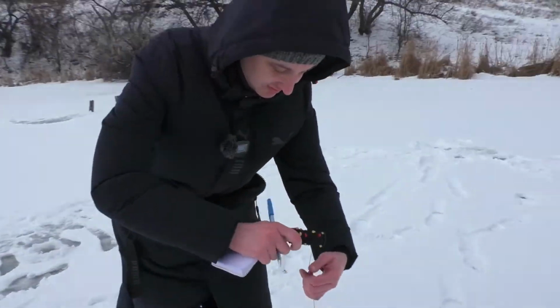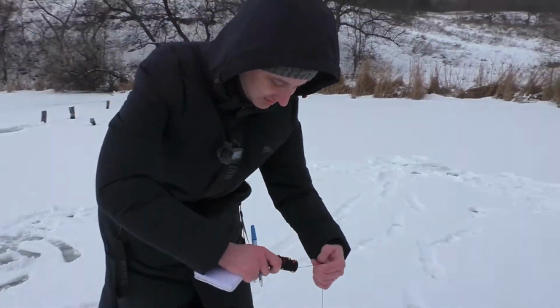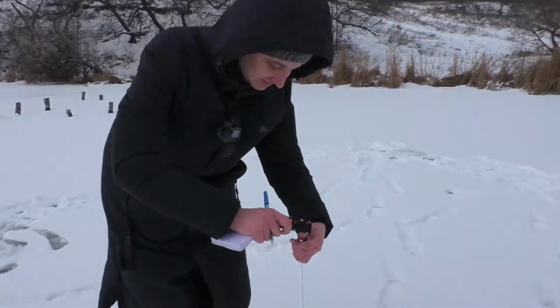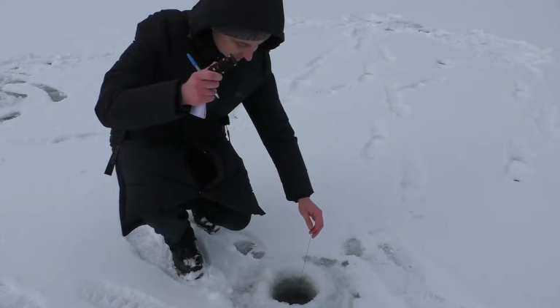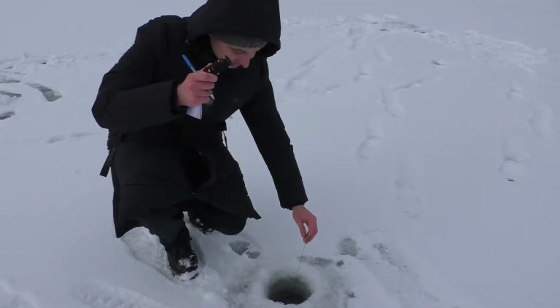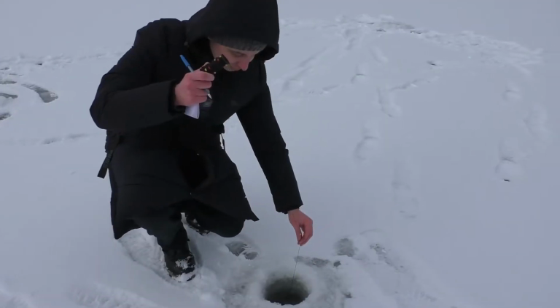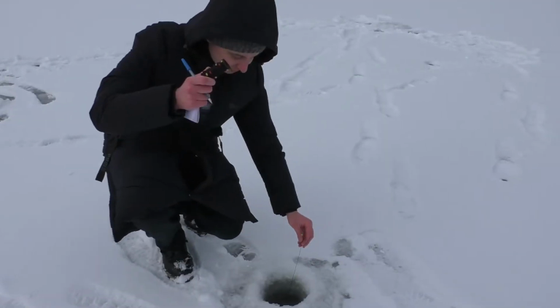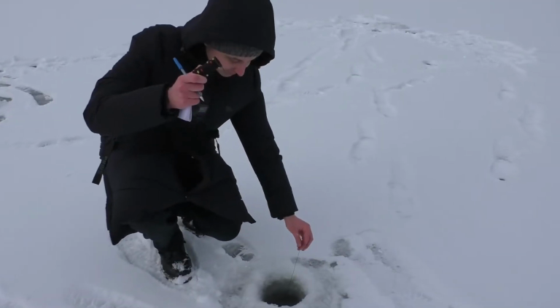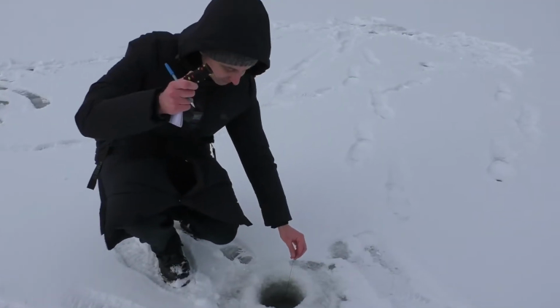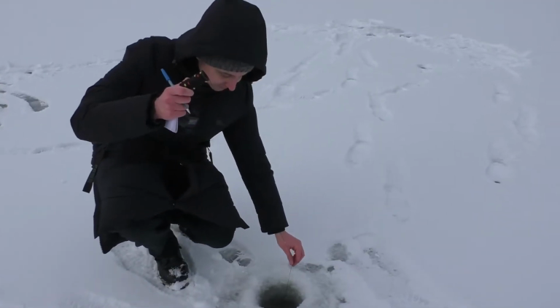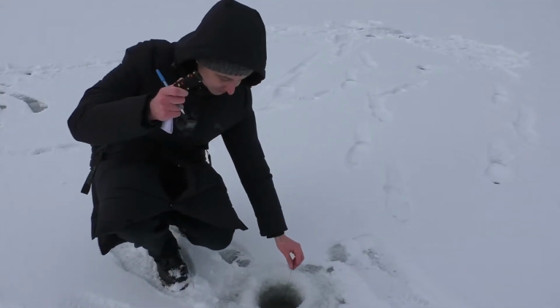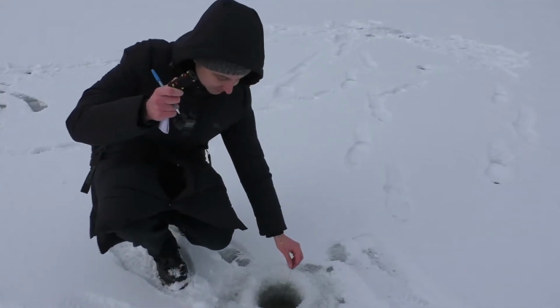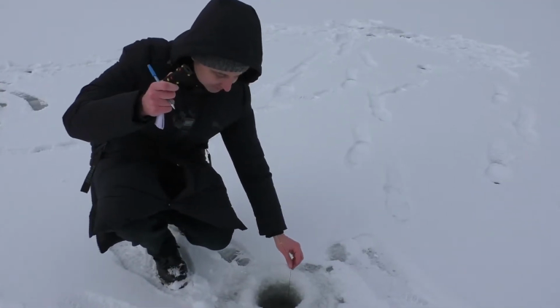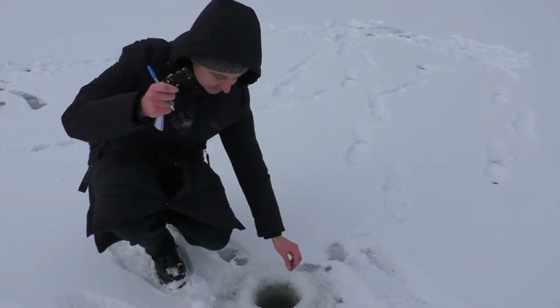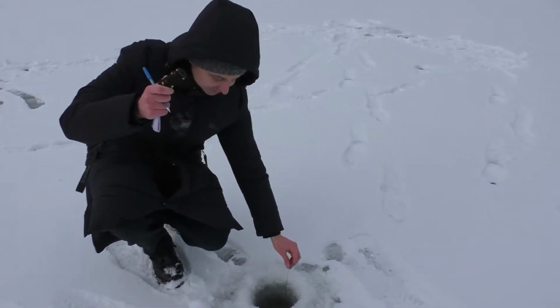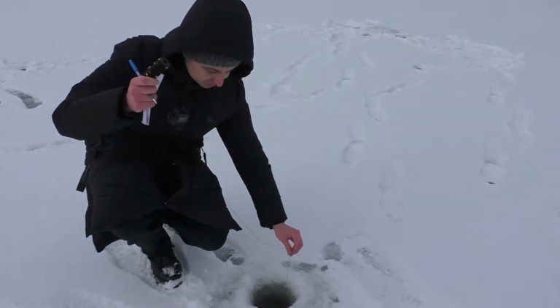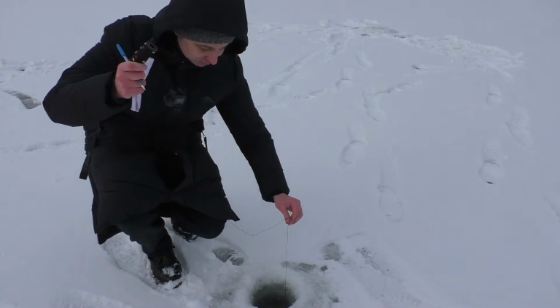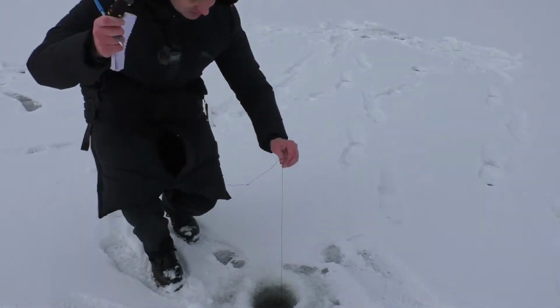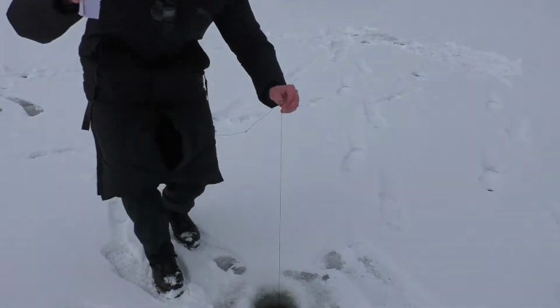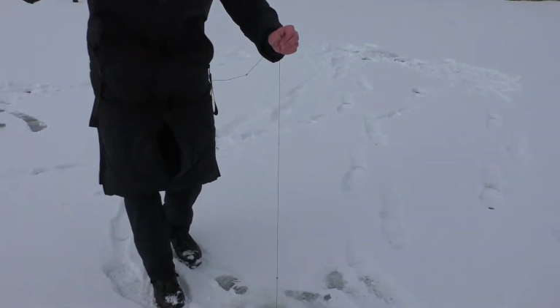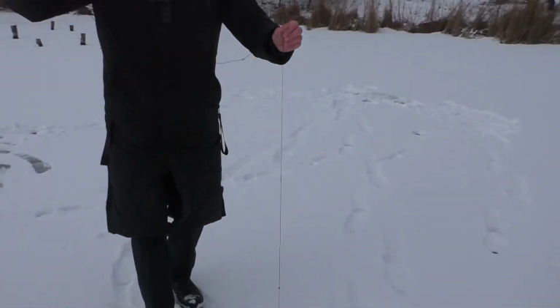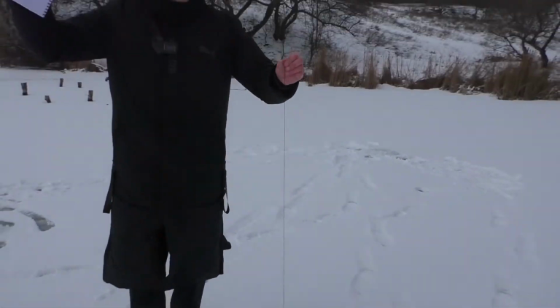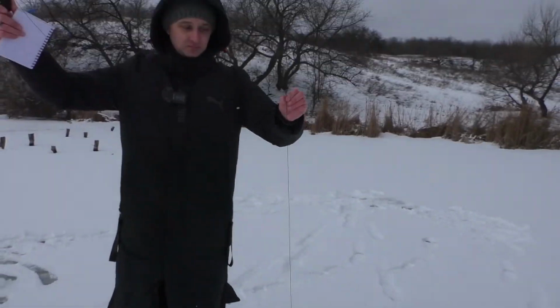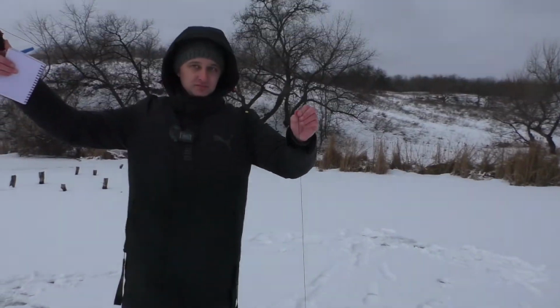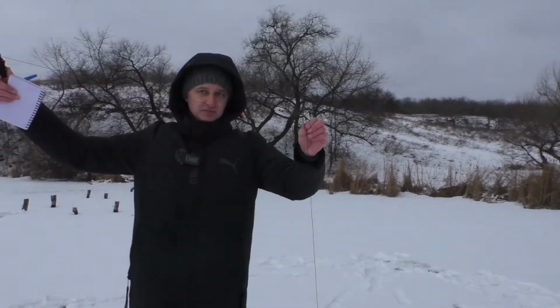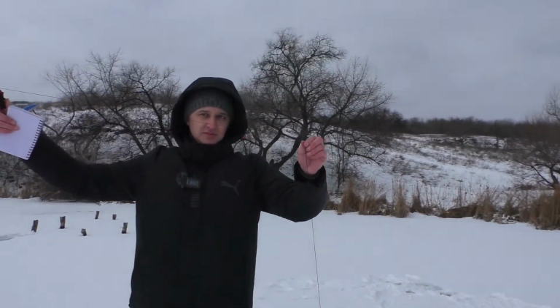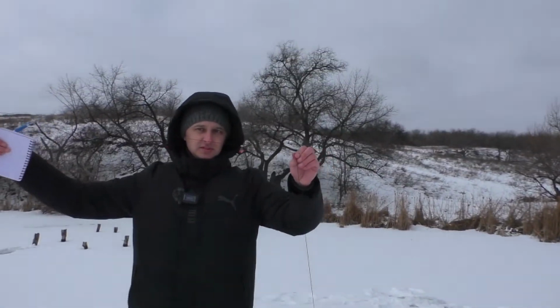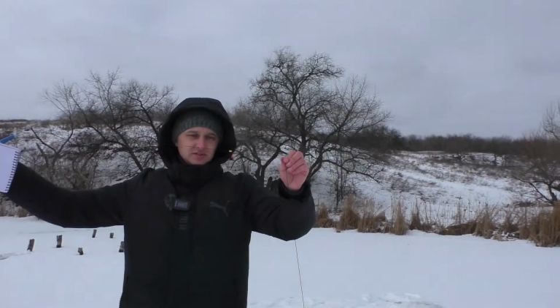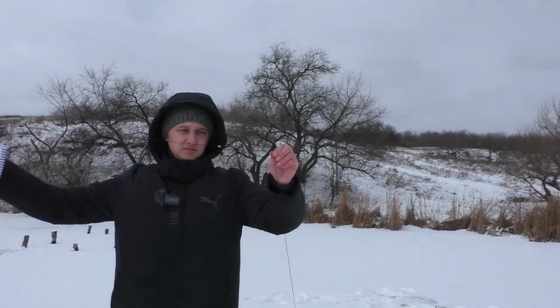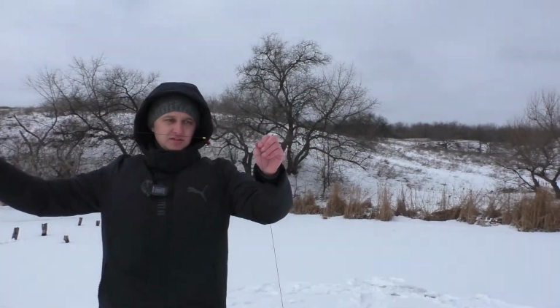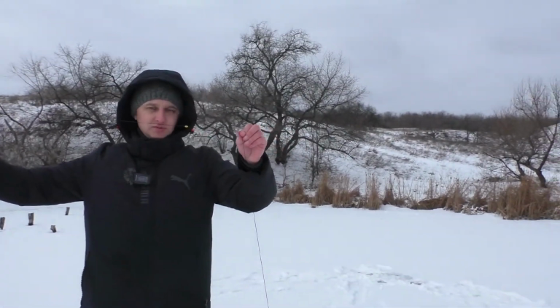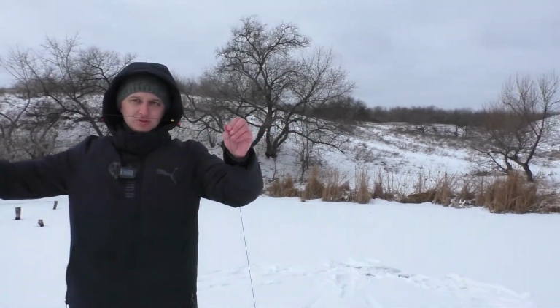Look — two meters, 90 centimeters. So the second hole is 2.9 meters deep.